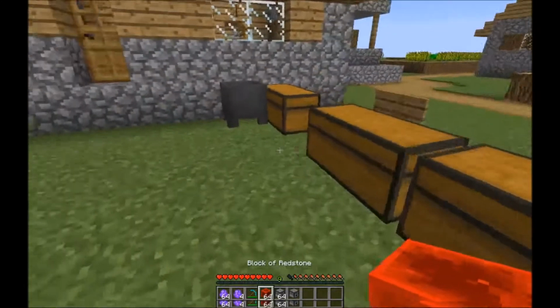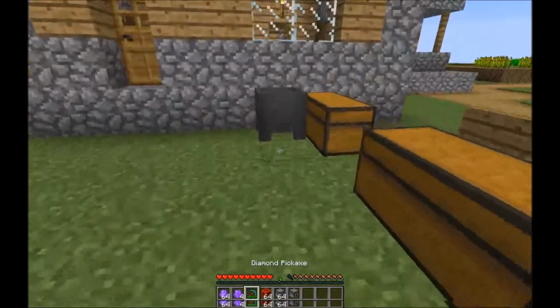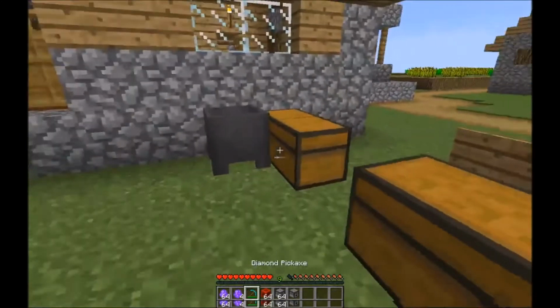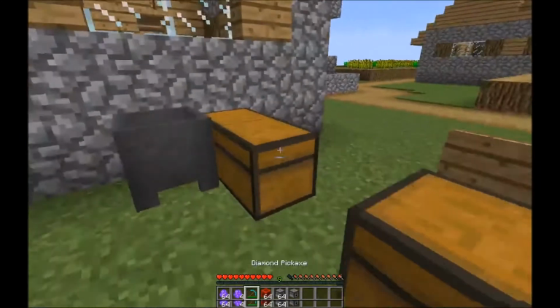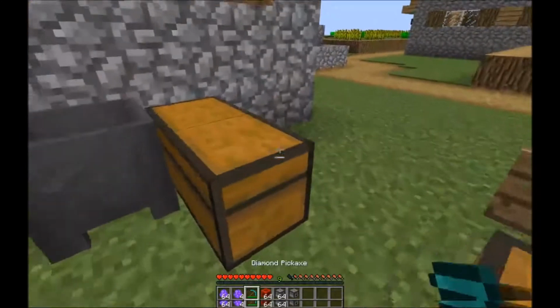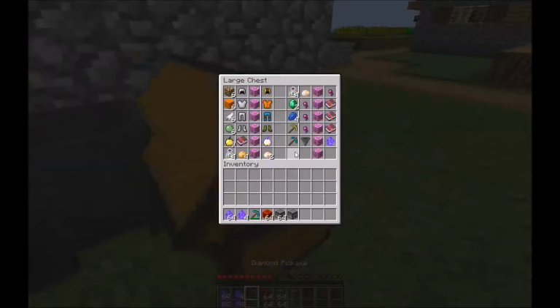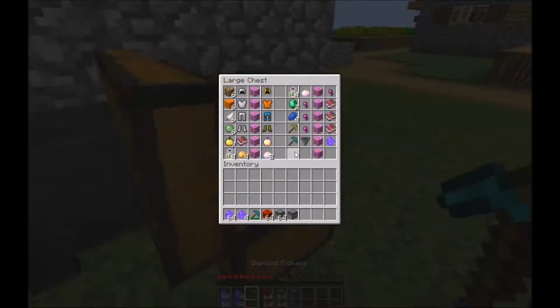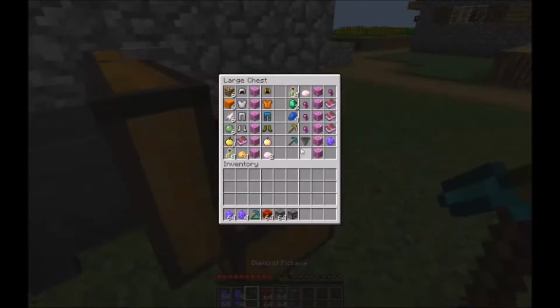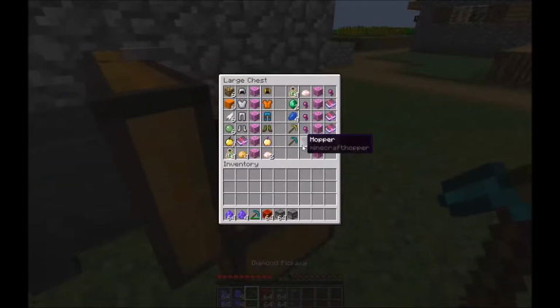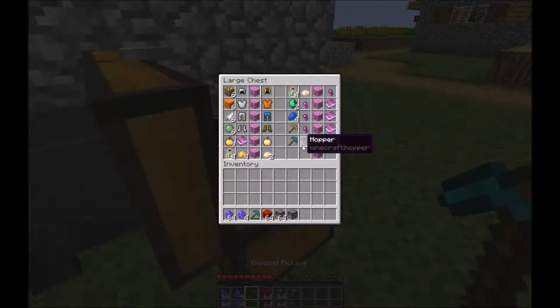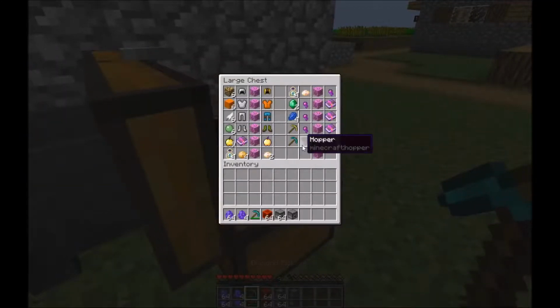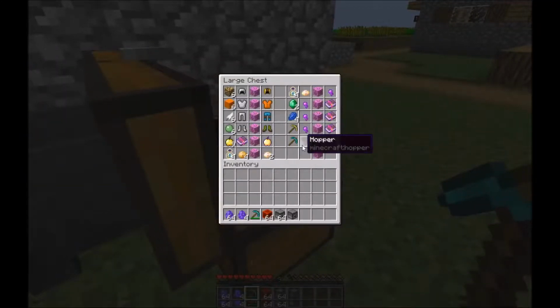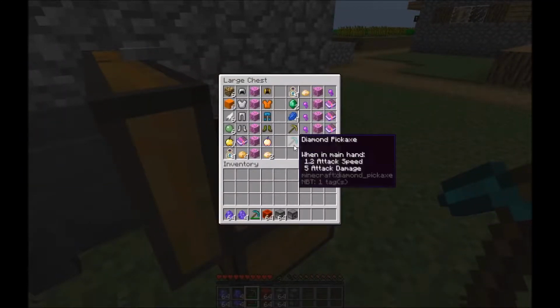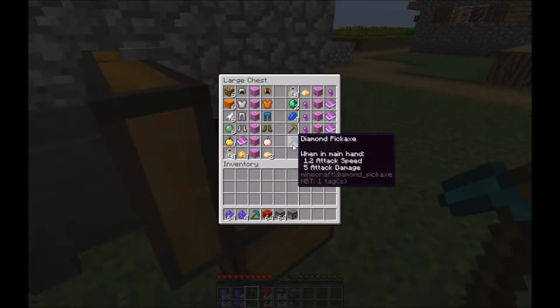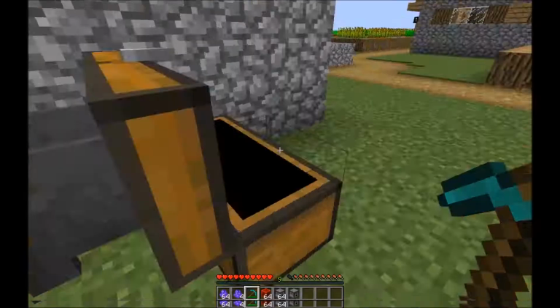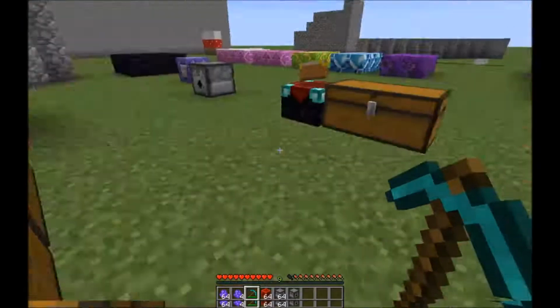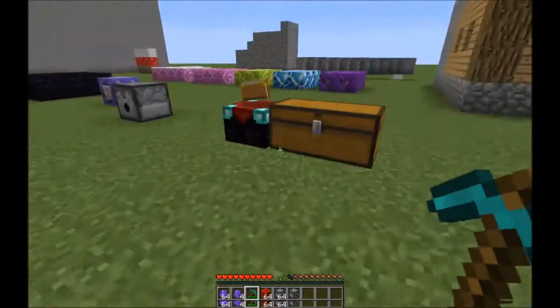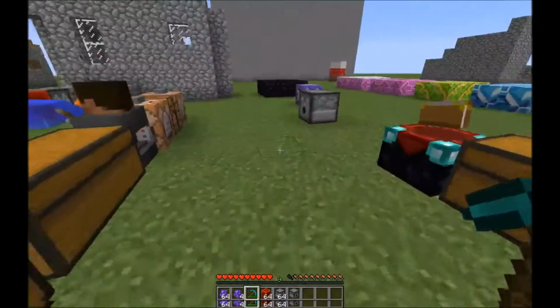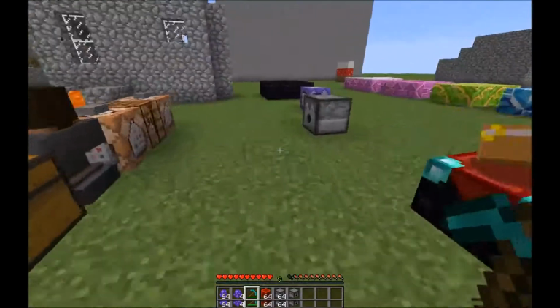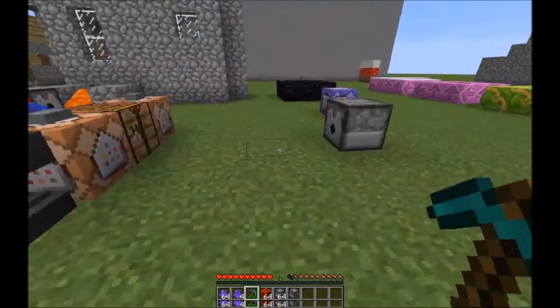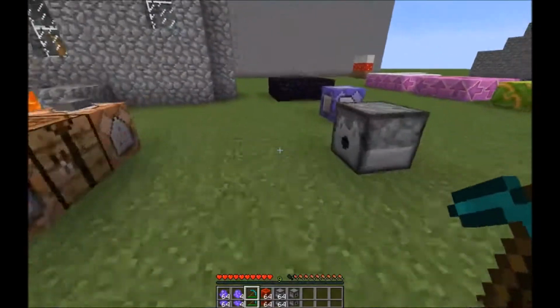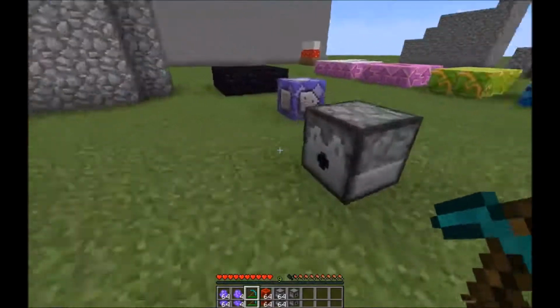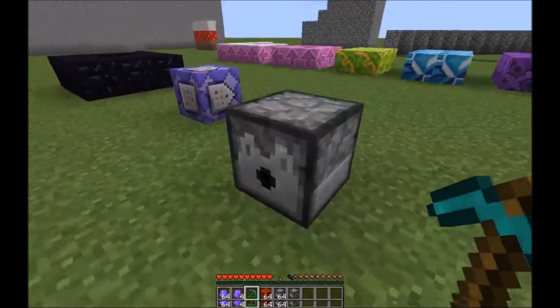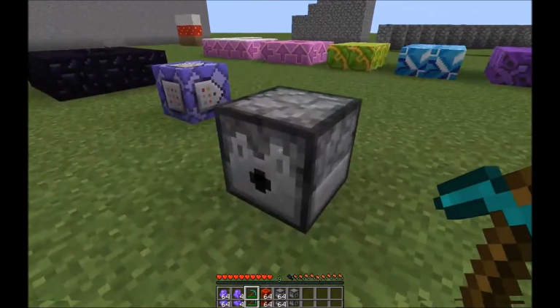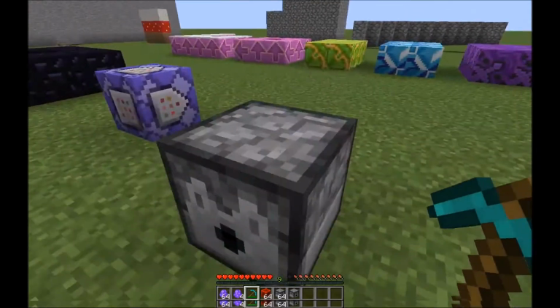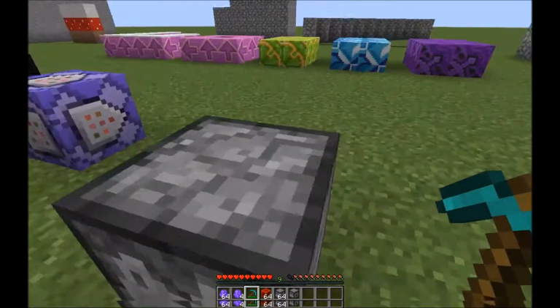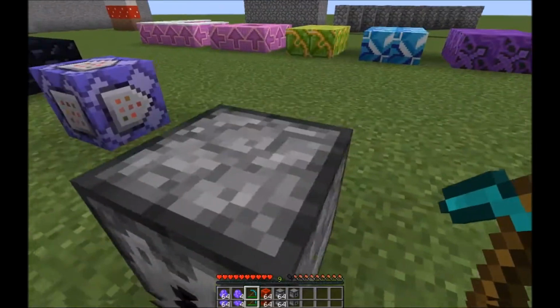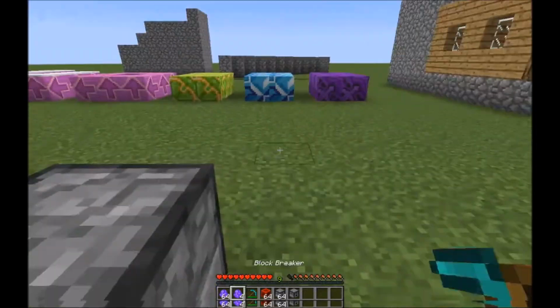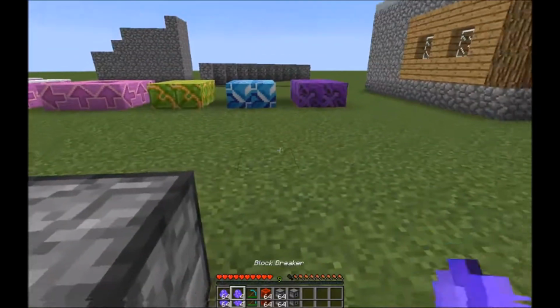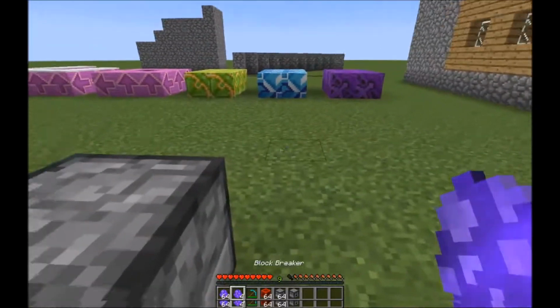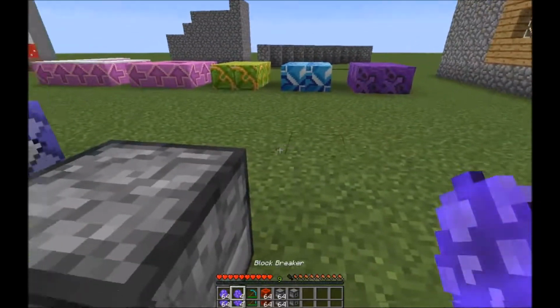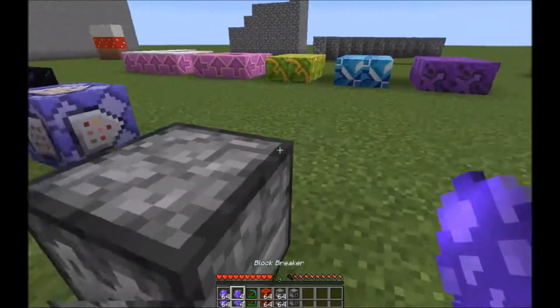To craft a block breaker right now you need a hopper and a diamond pickaxe. Throw them on the ground and they will turn into the block breaker.